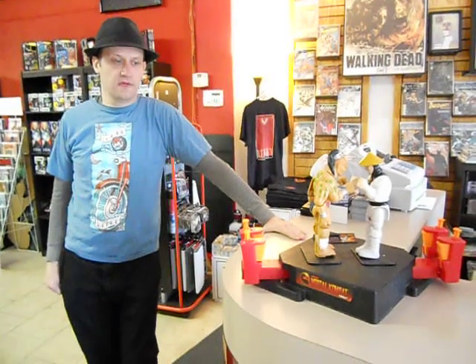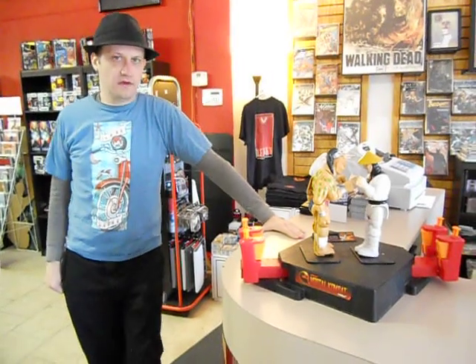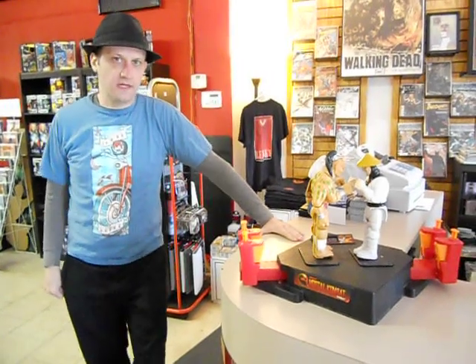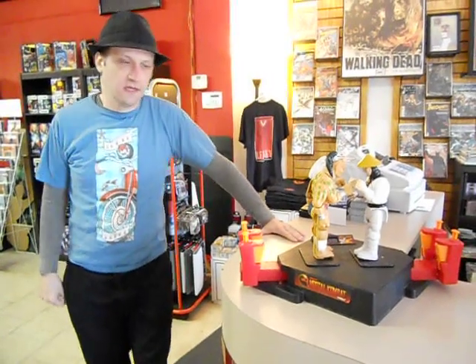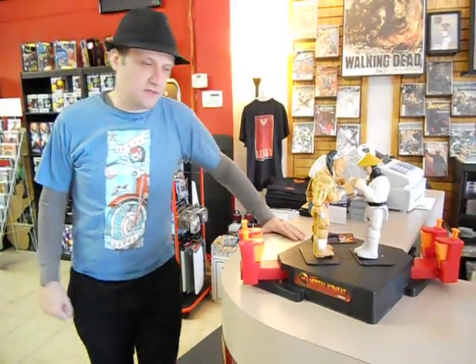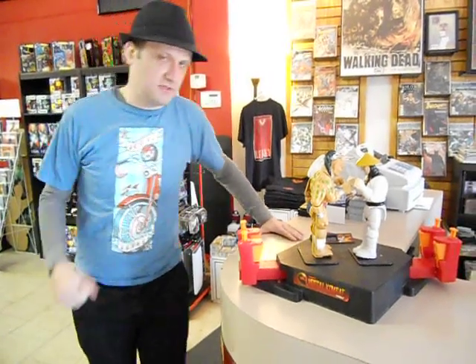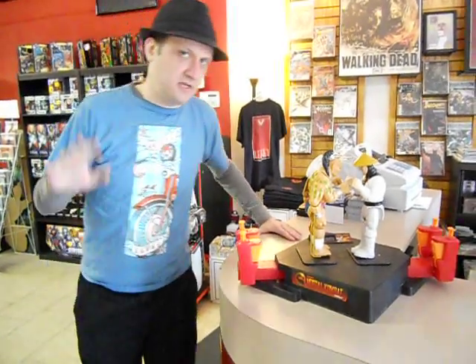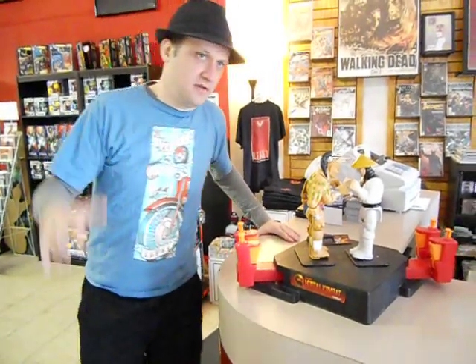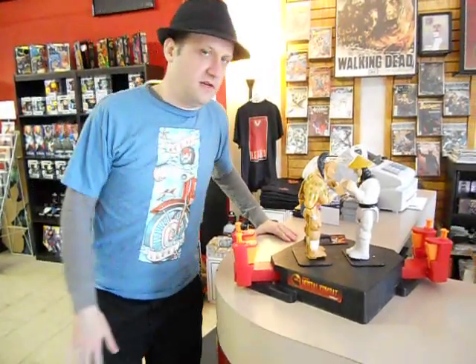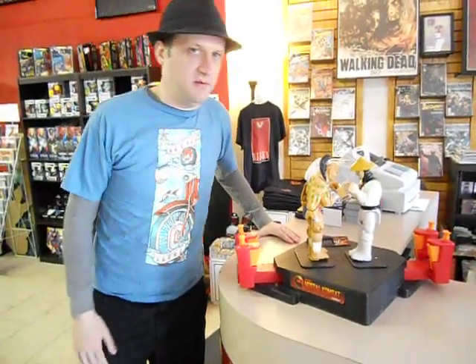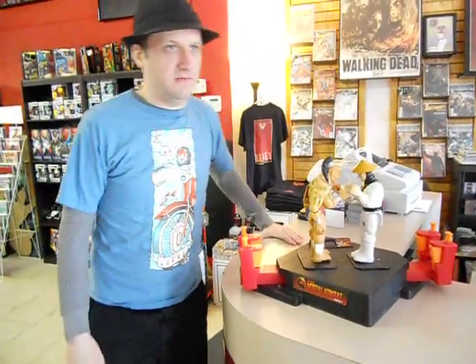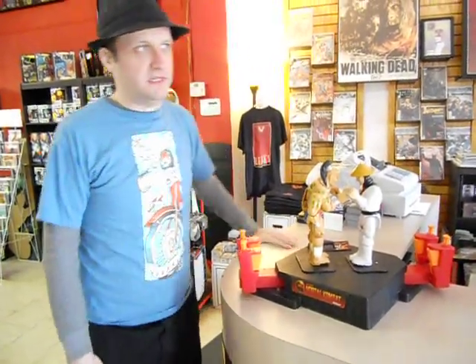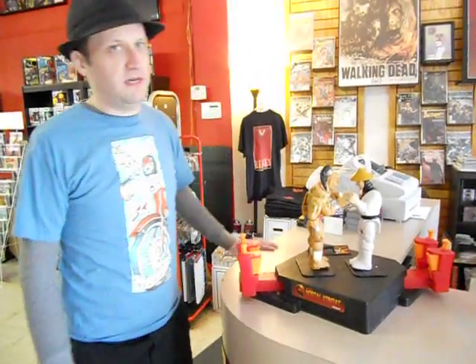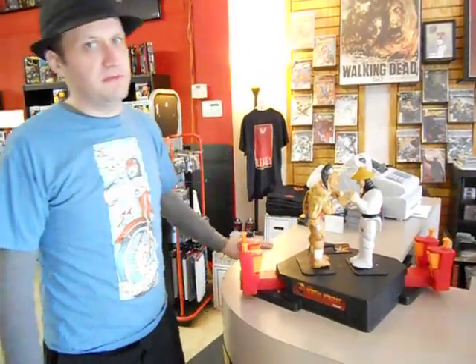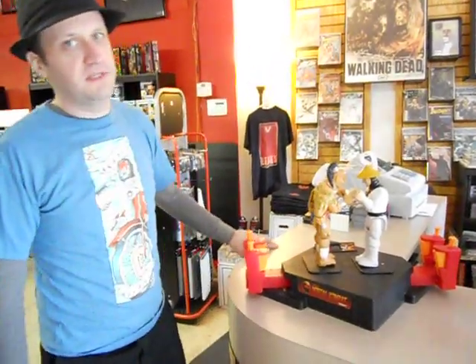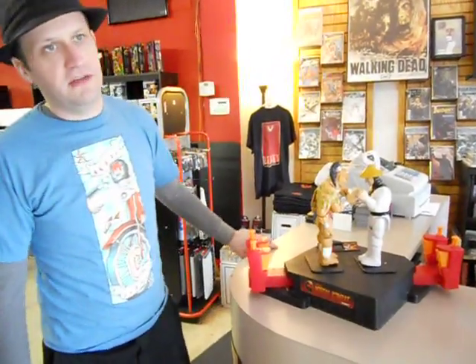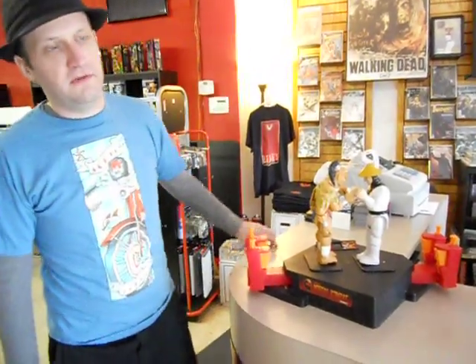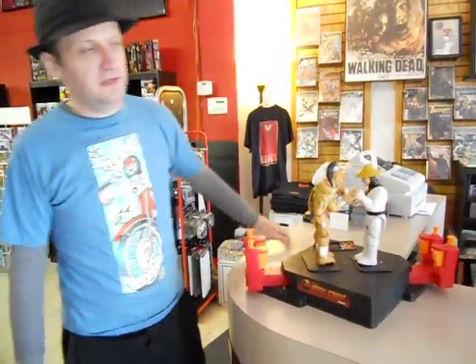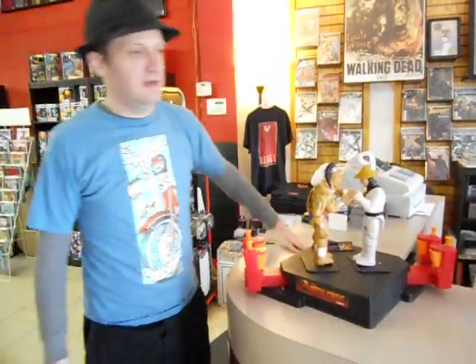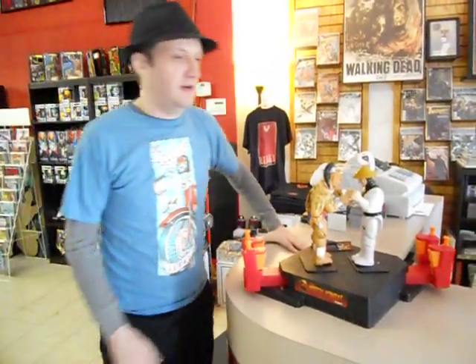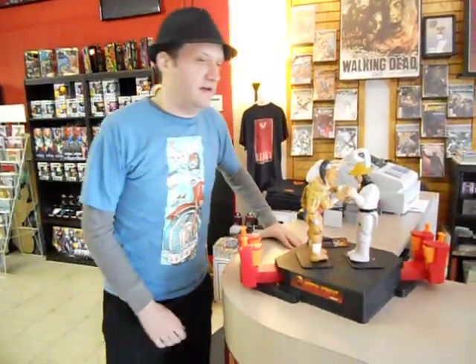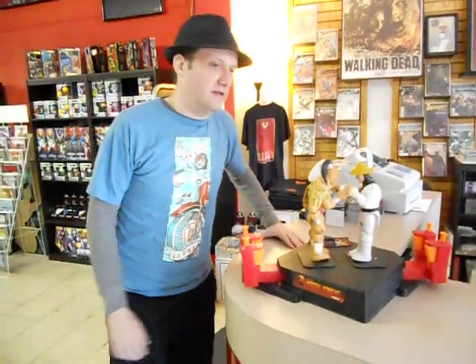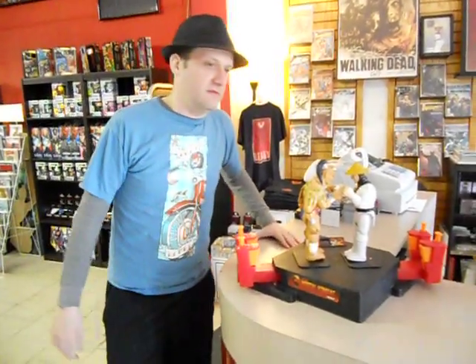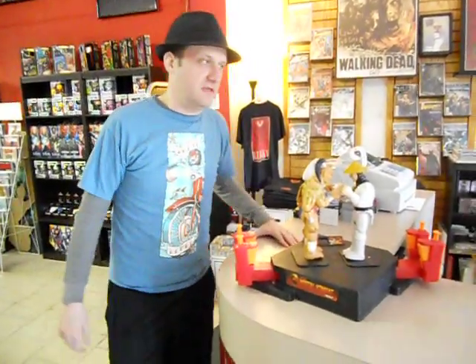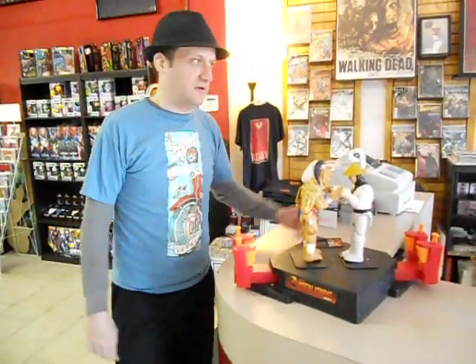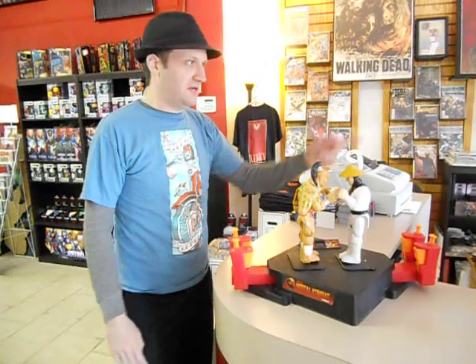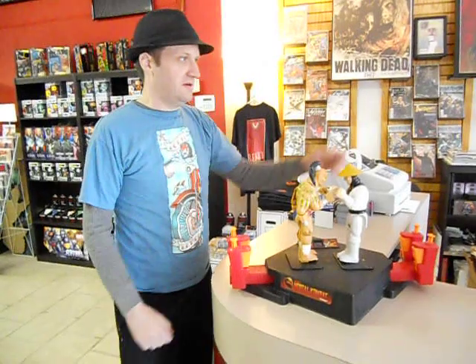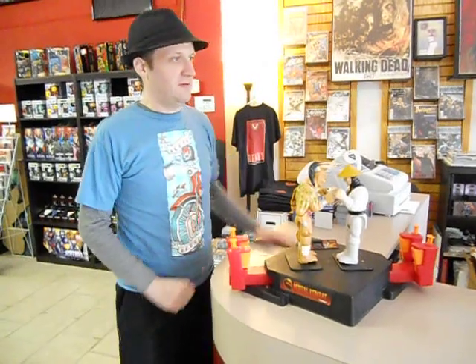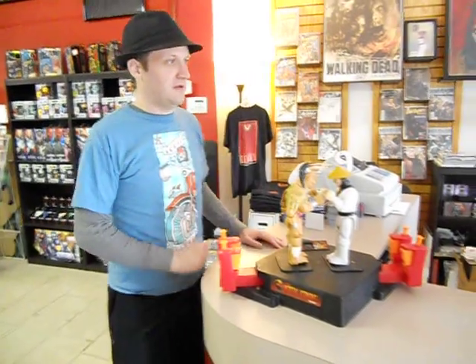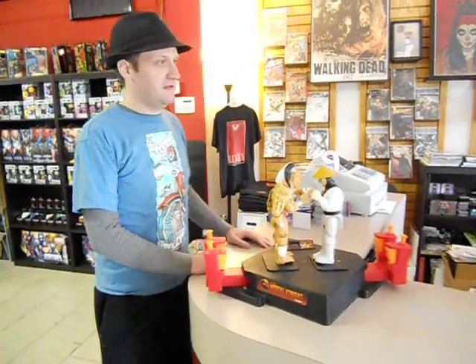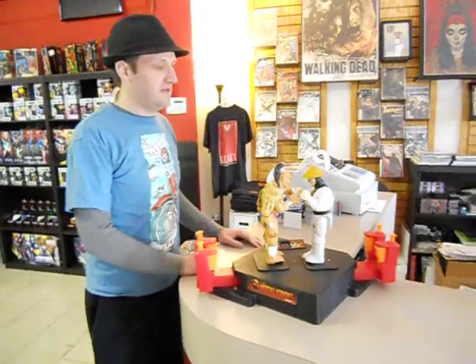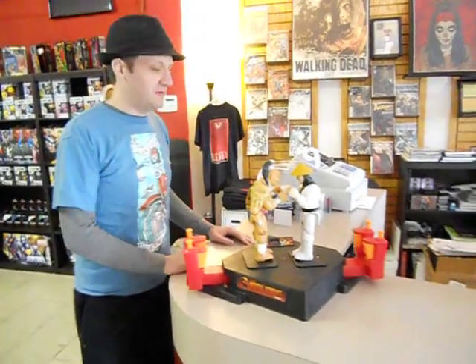Alright, so I'm John, I'm here at Red Sky Comics in Marissa, California, with the owner here, Michael Snid.